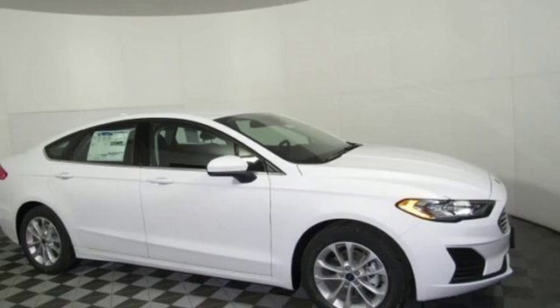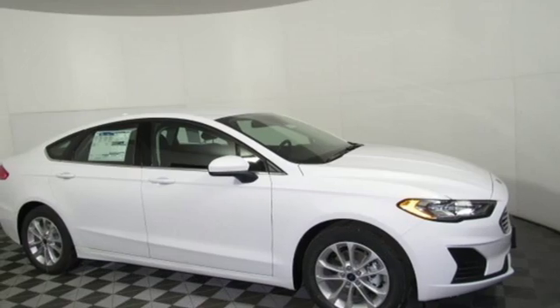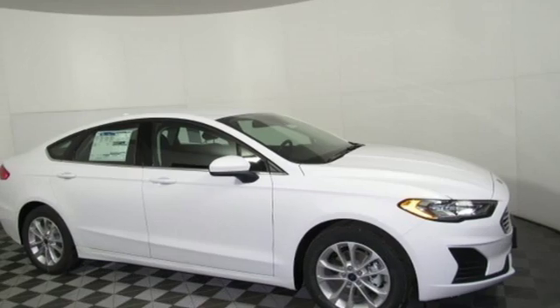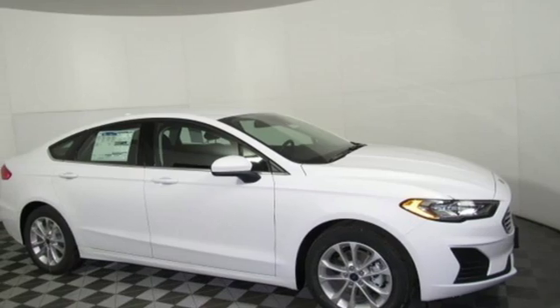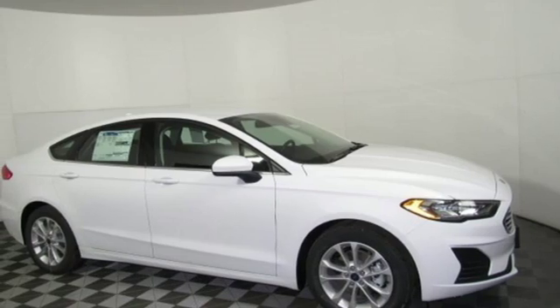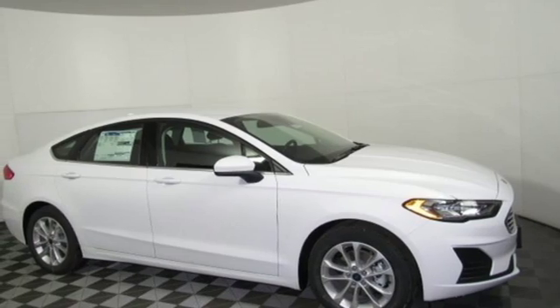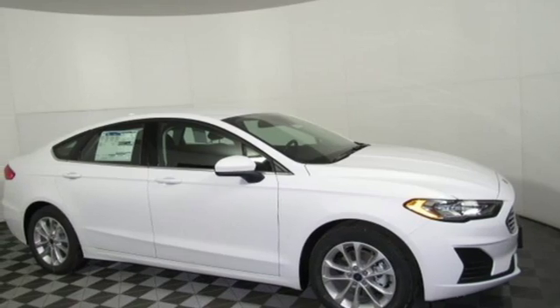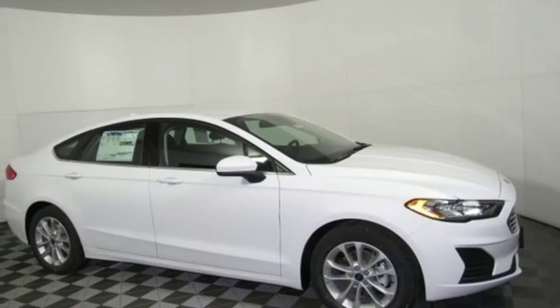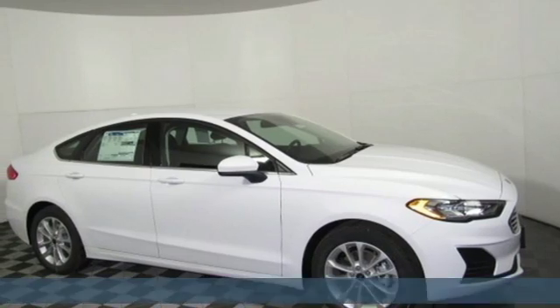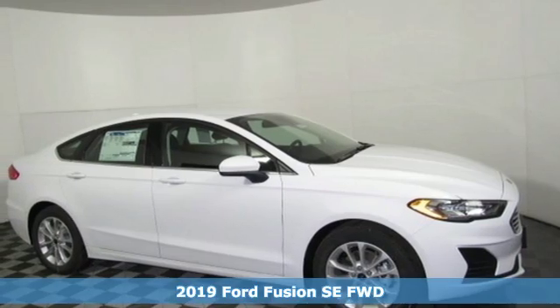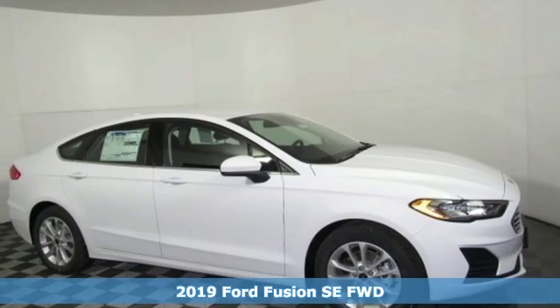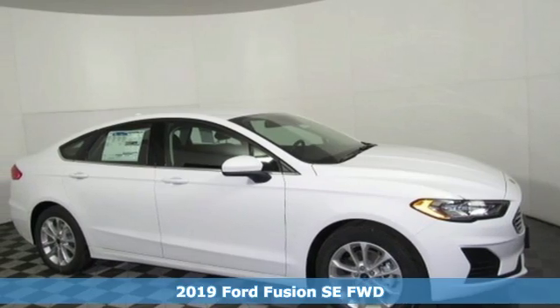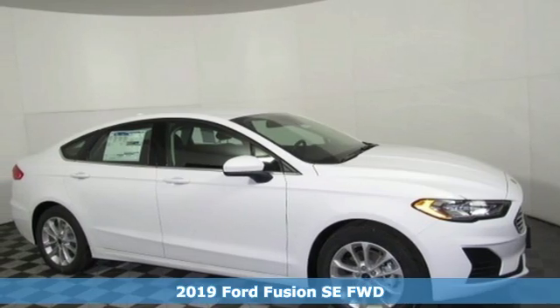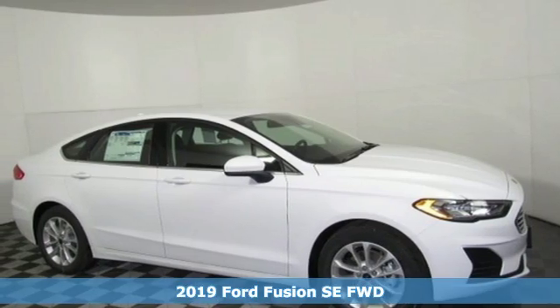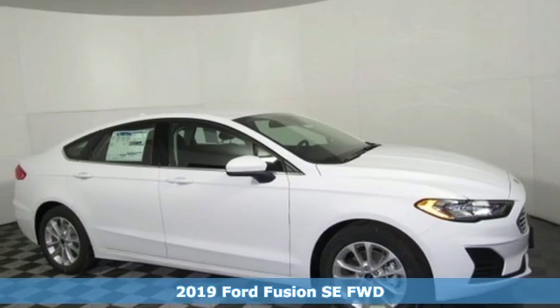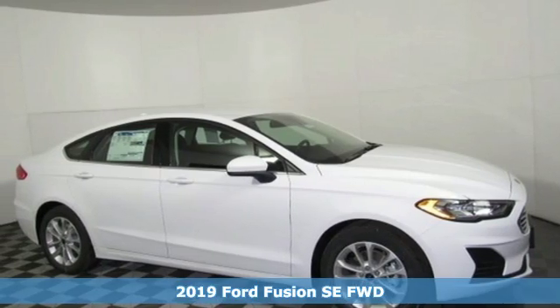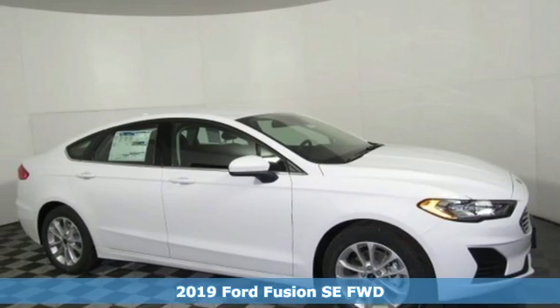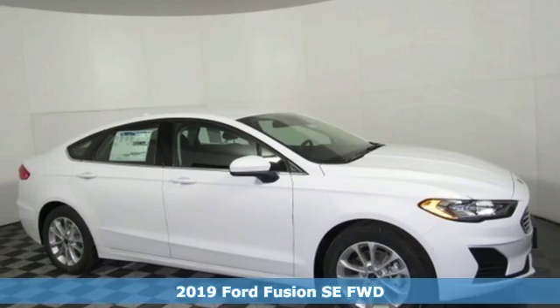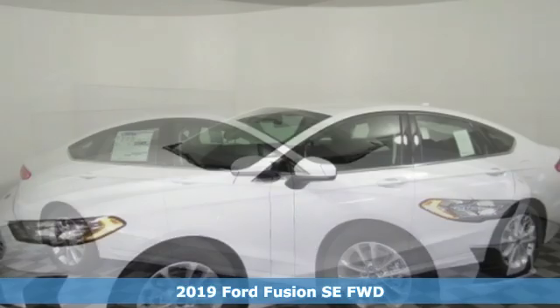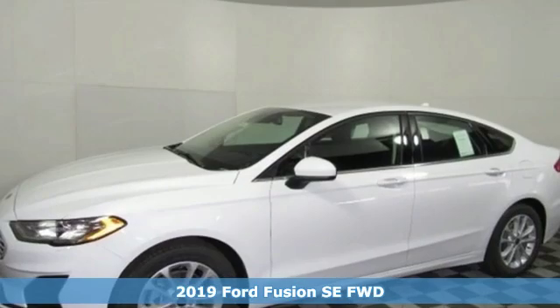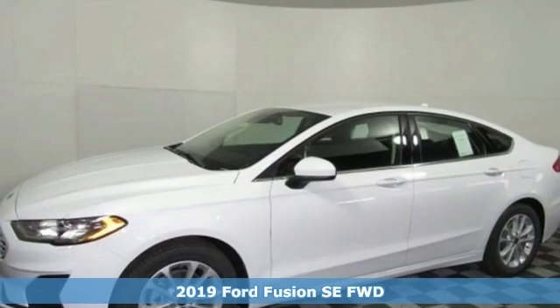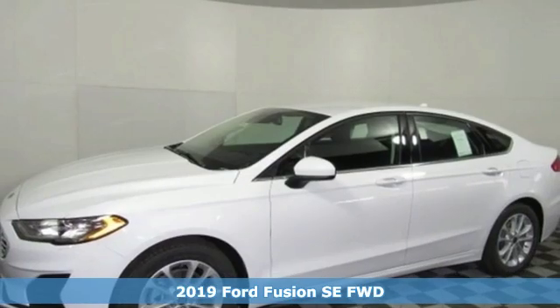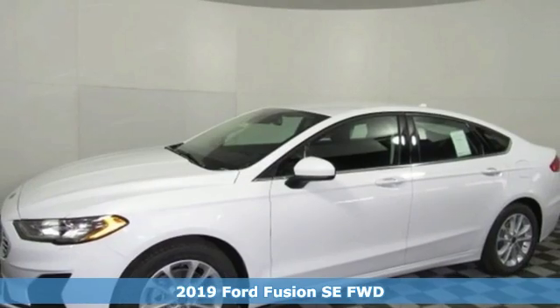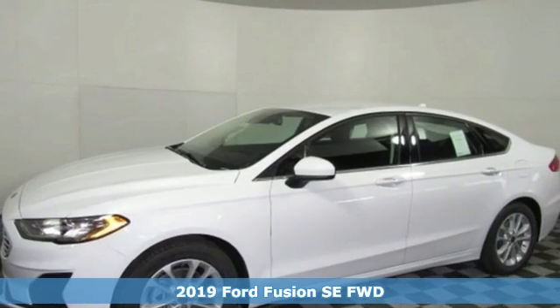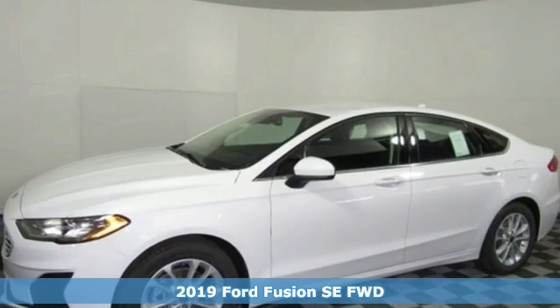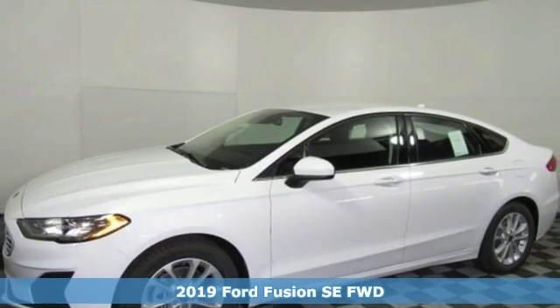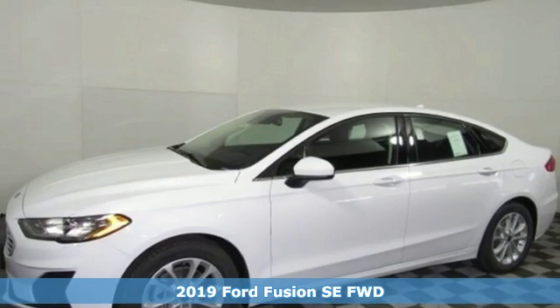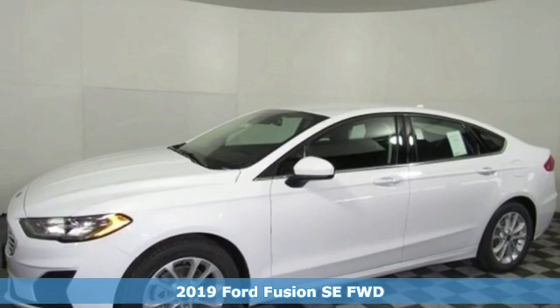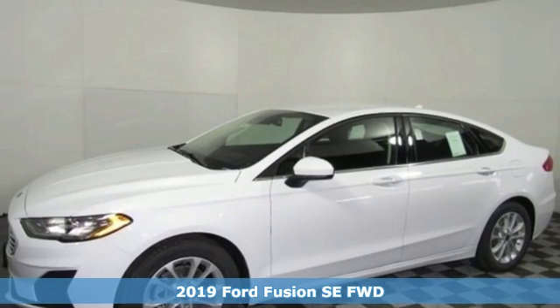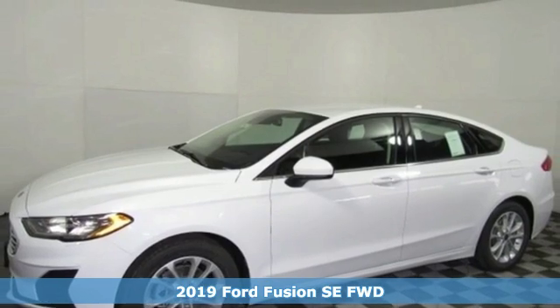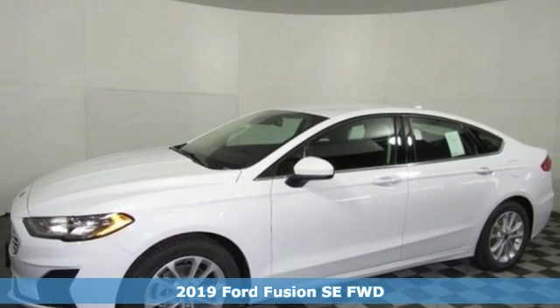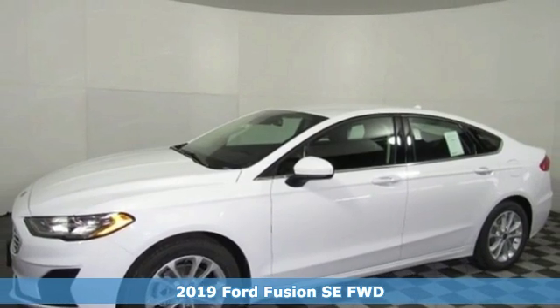It's a new 2019 Ford Fusion. Ford is America's best-selling vehicle brand.